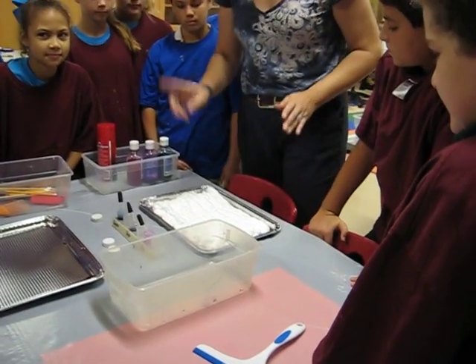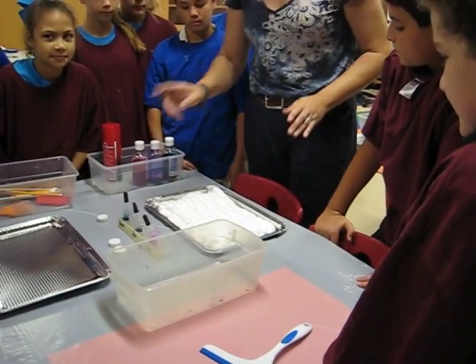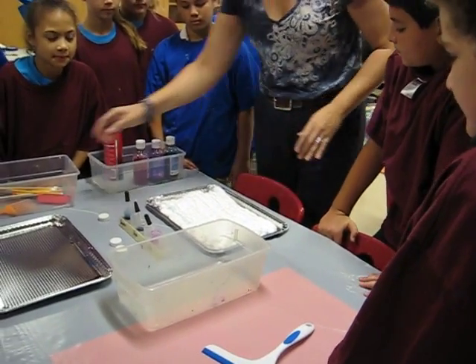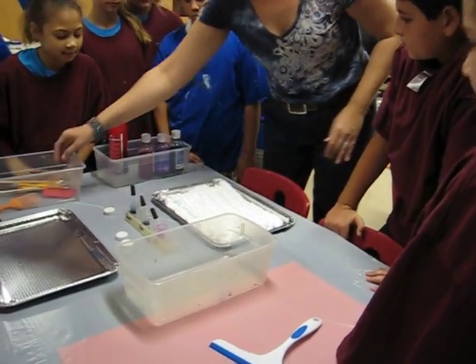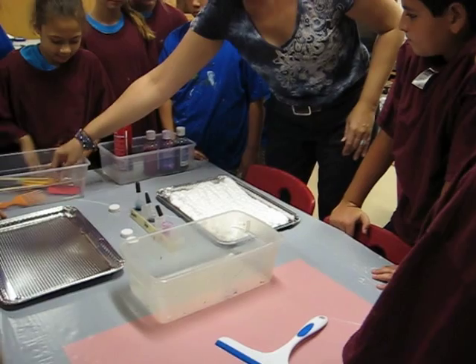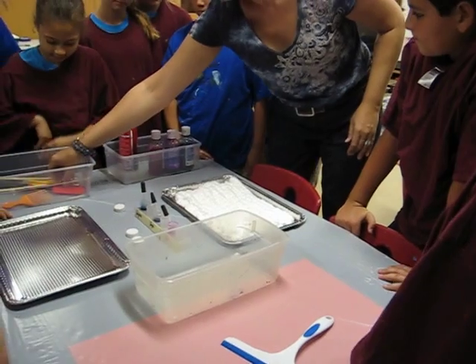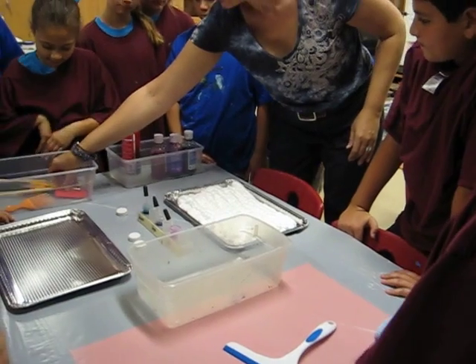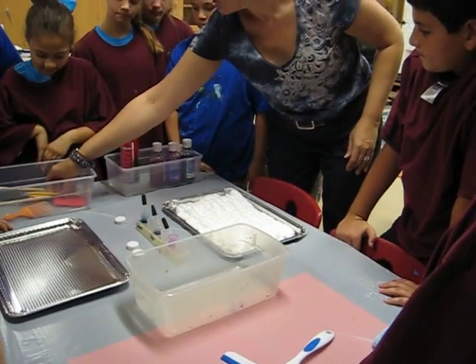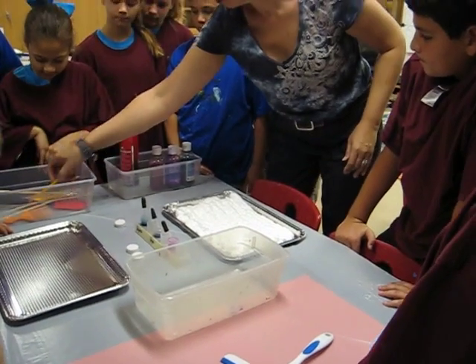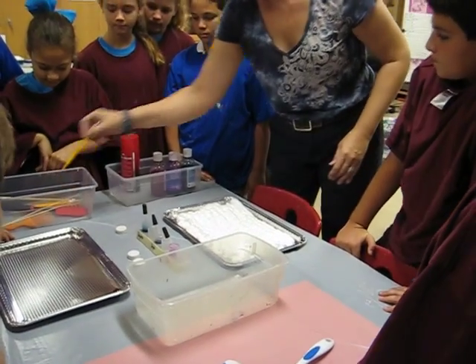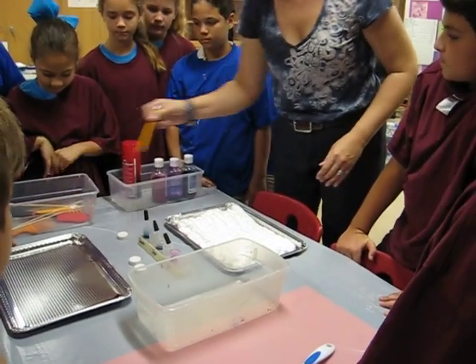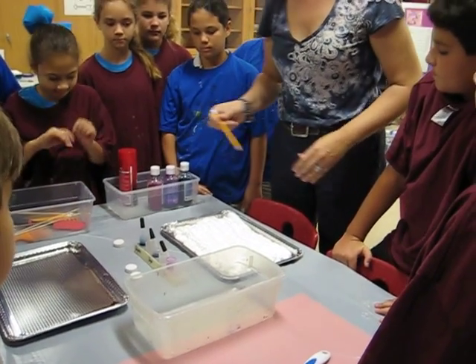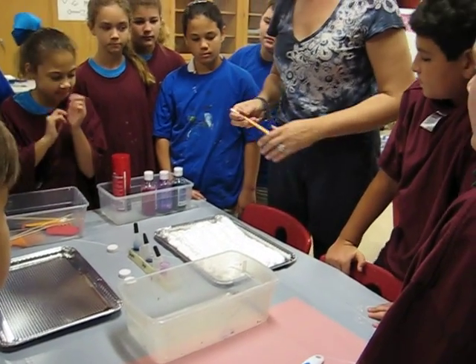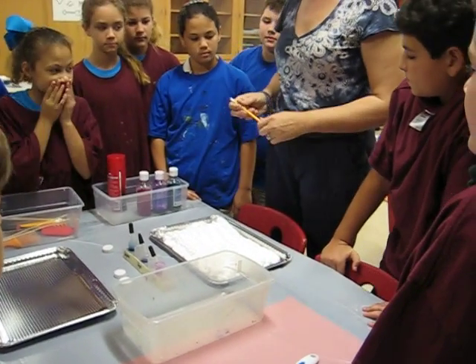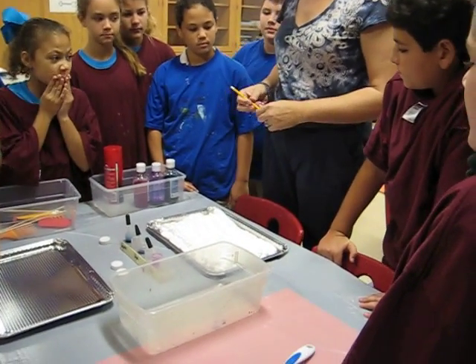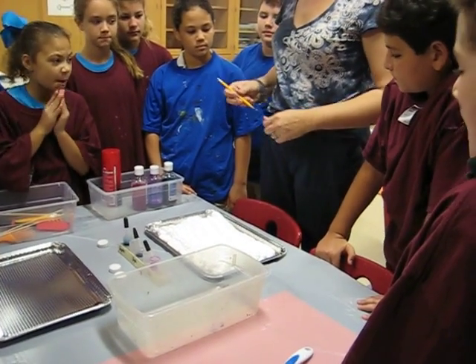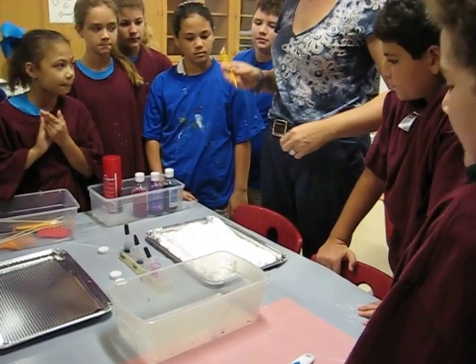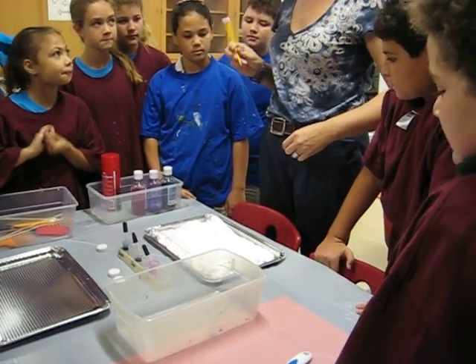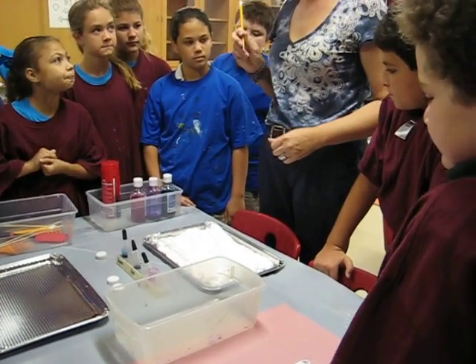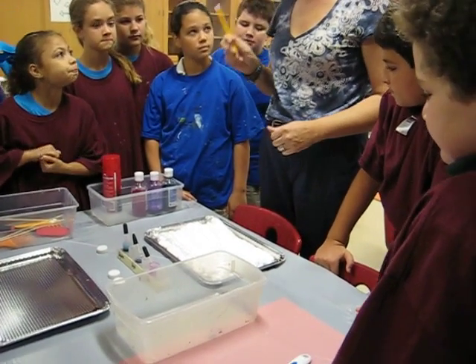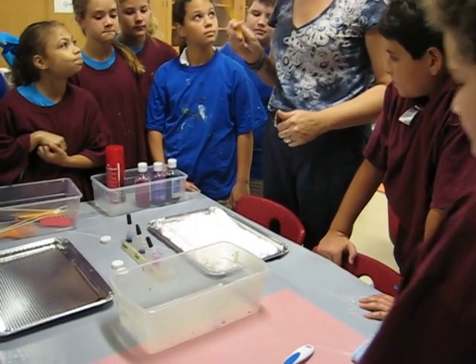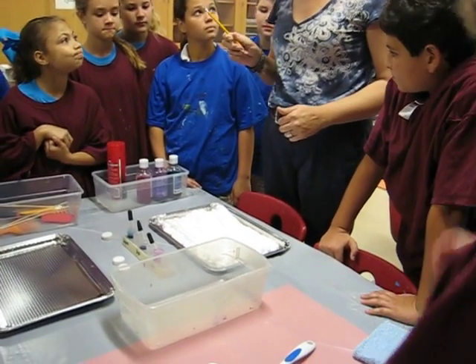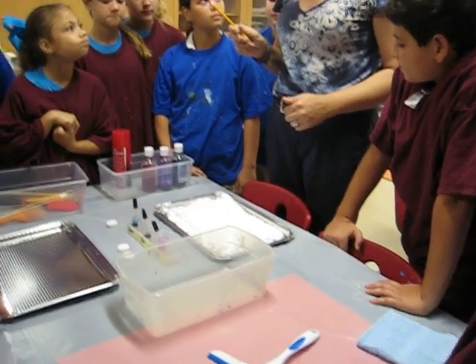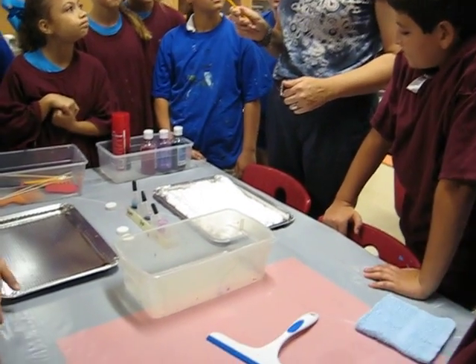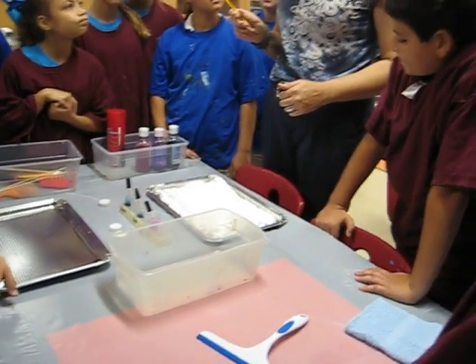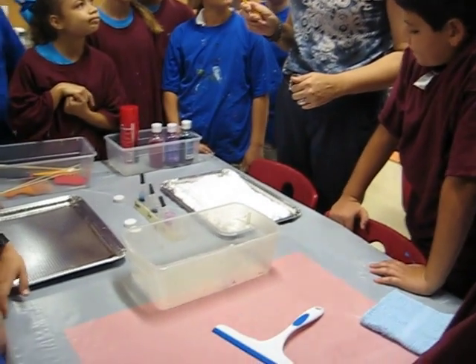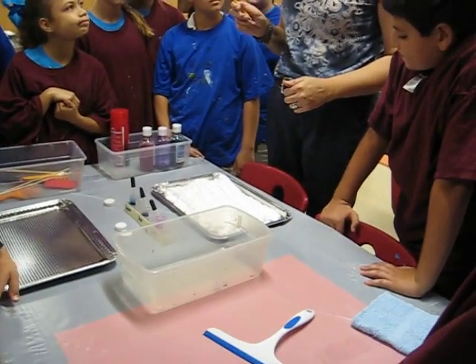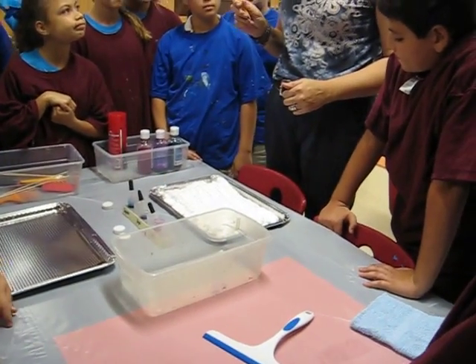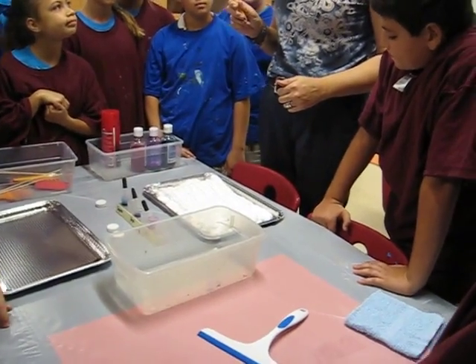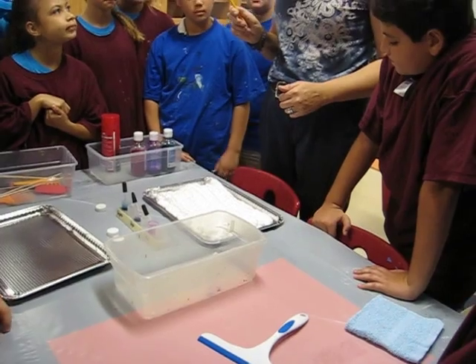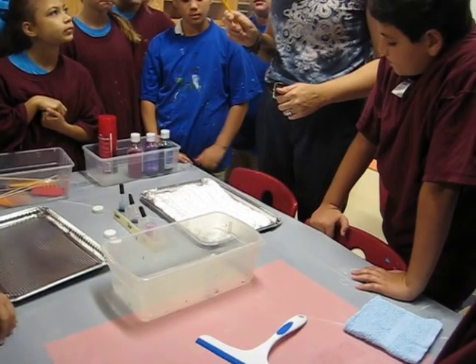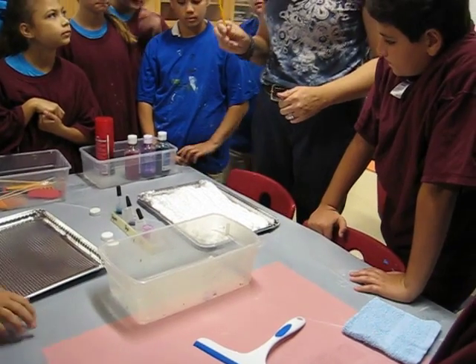Everyone is going to need two pieces of paper and you're going to write your name on the back of it. I don't want your stickers involved.